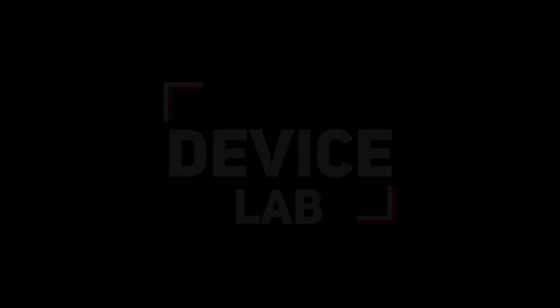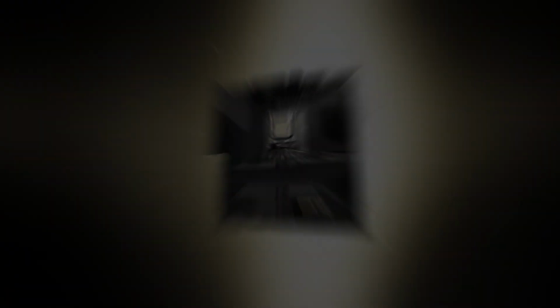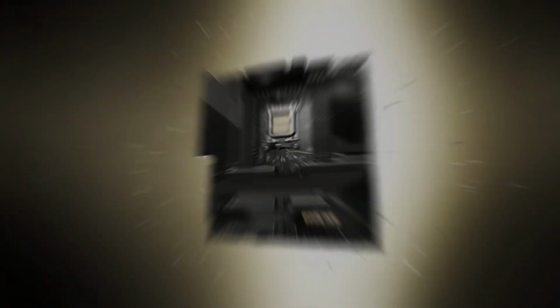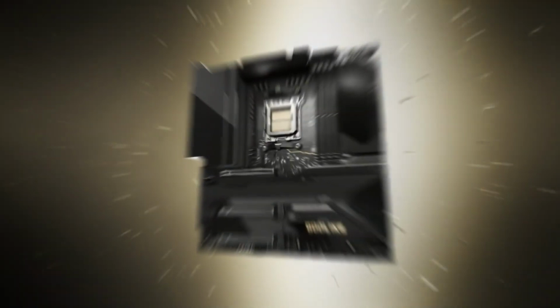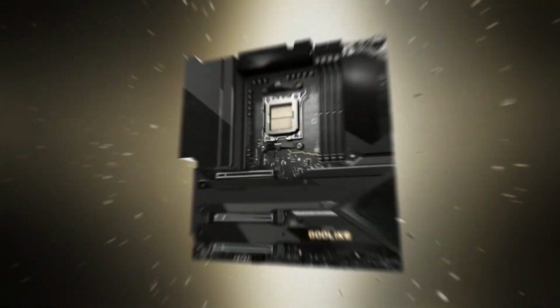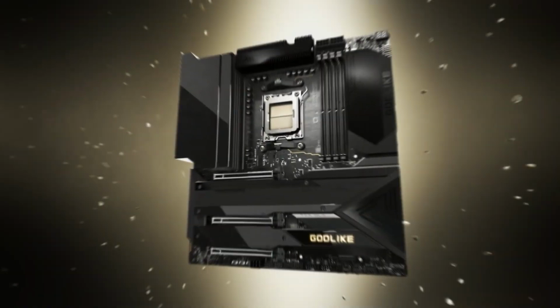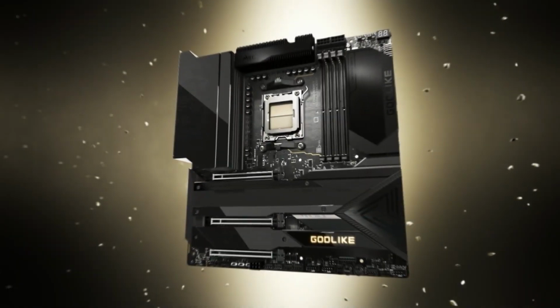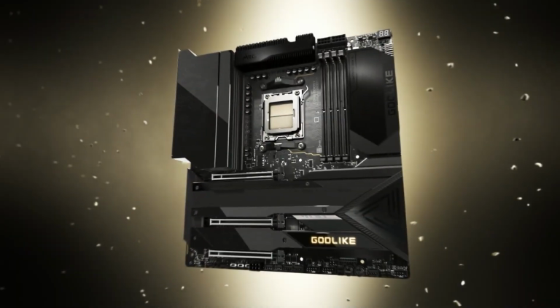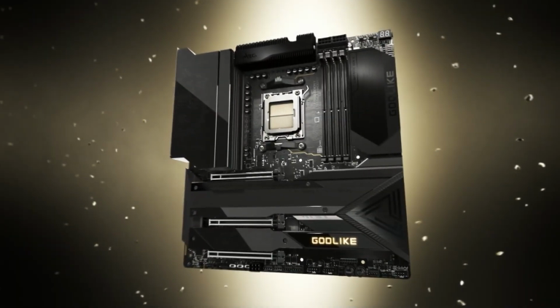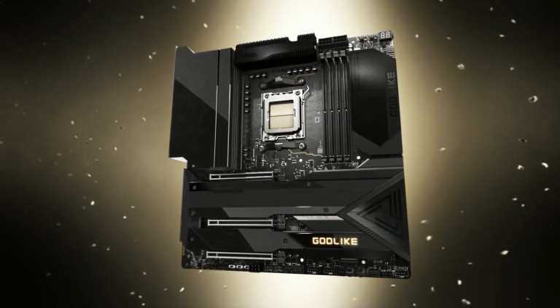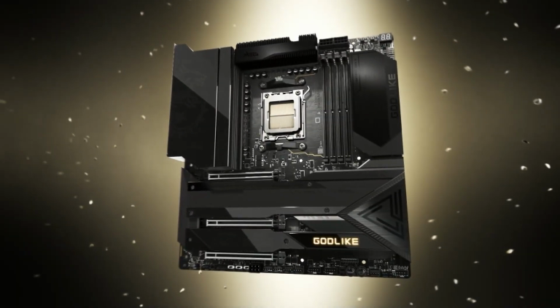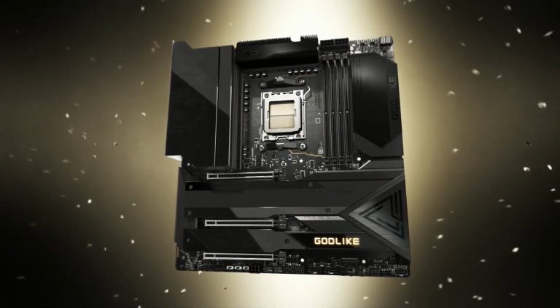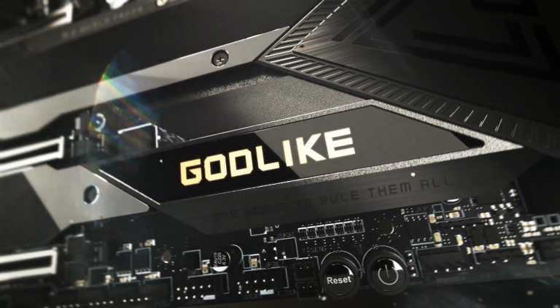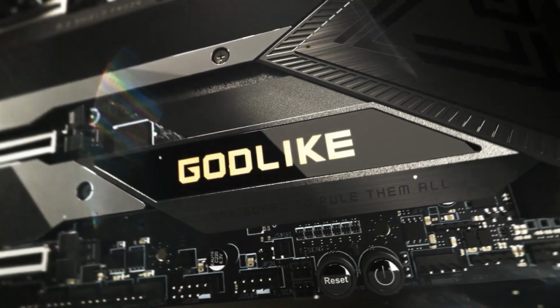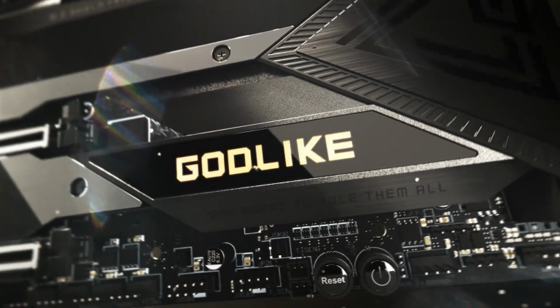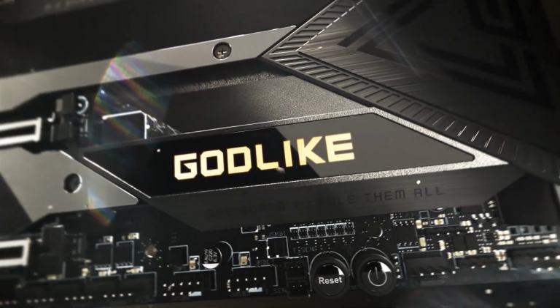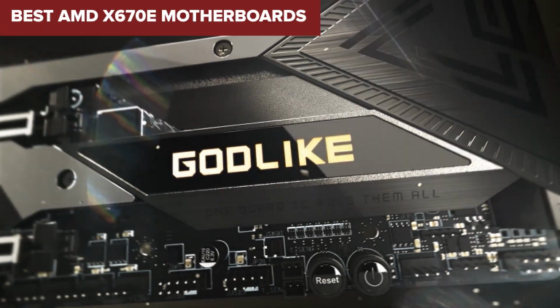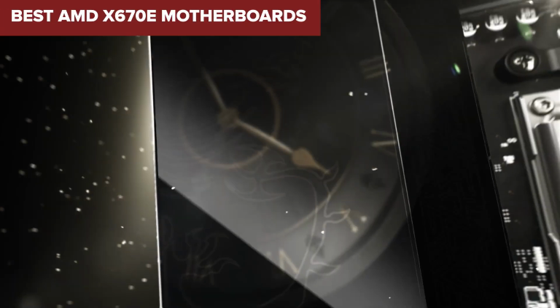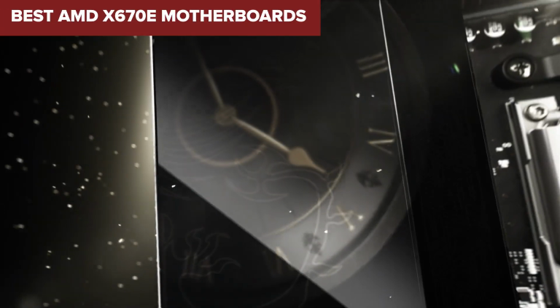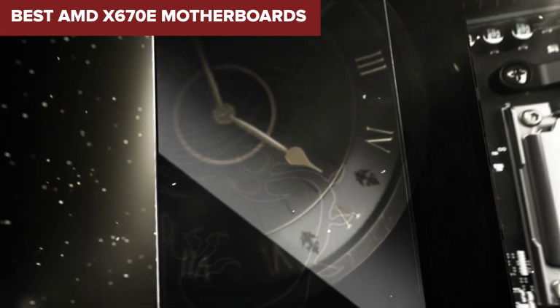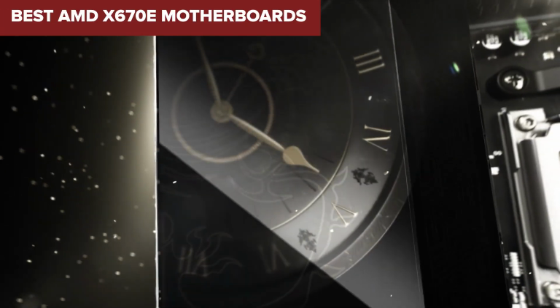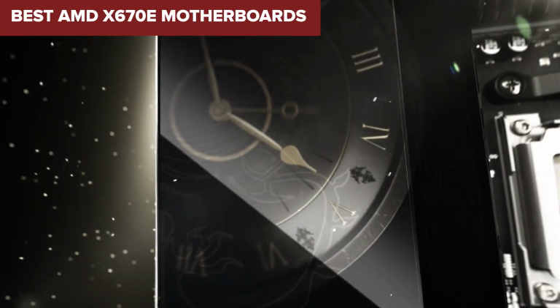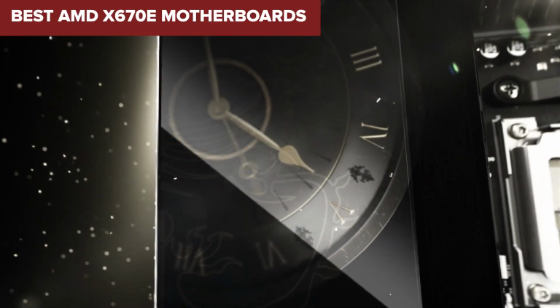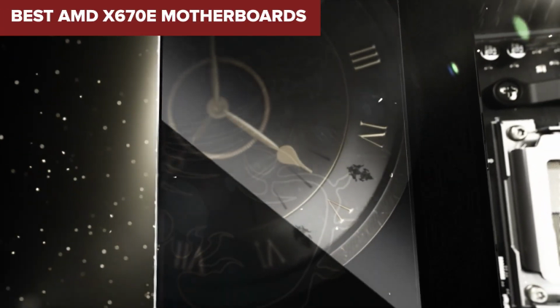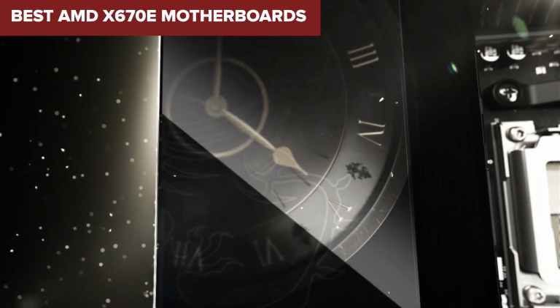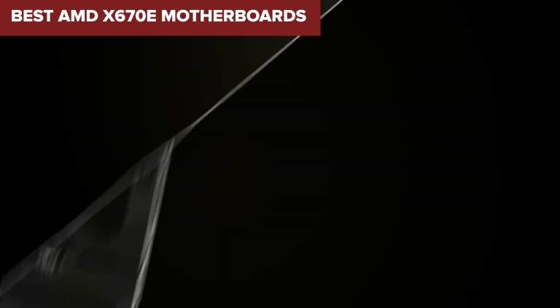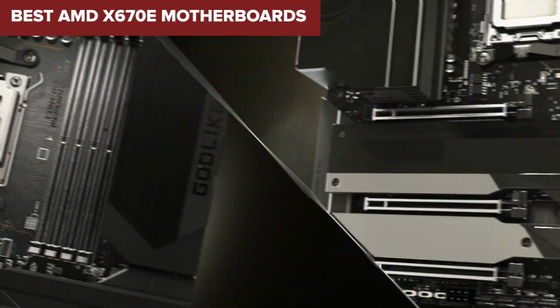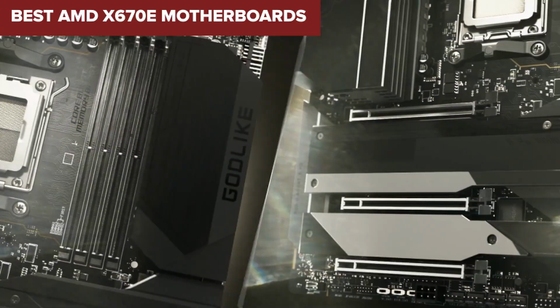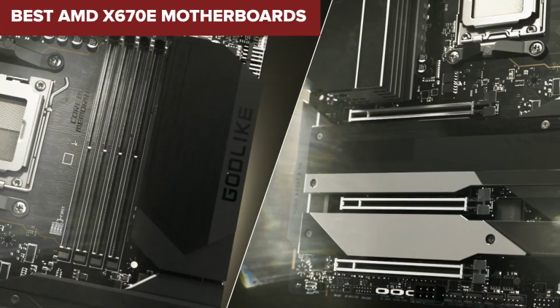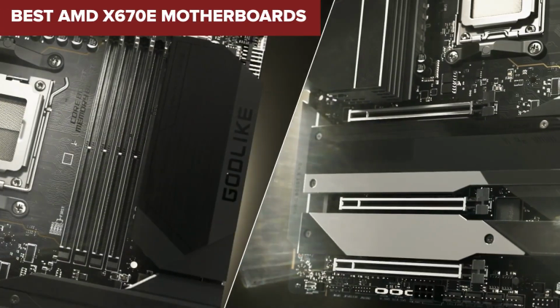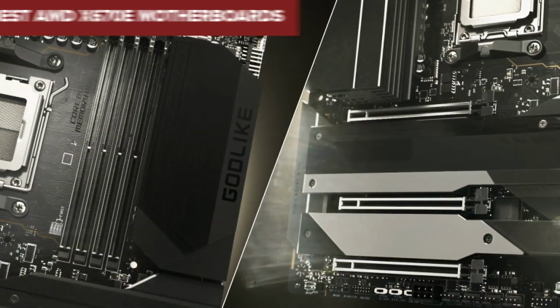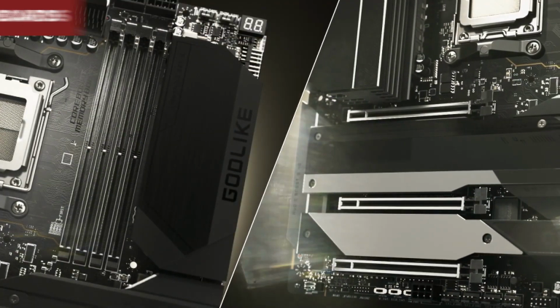Welcome to DeviceLab. Today we'll be examining the best AMD X670E motherboards.